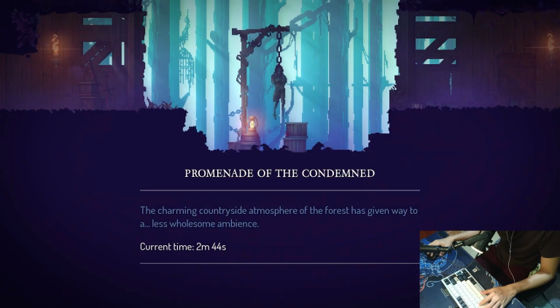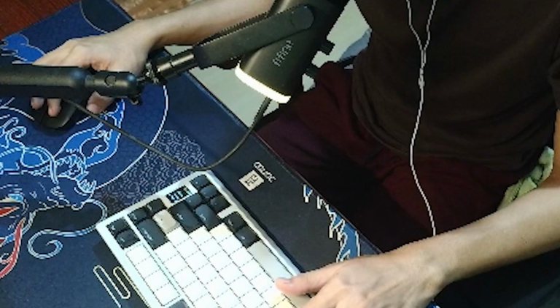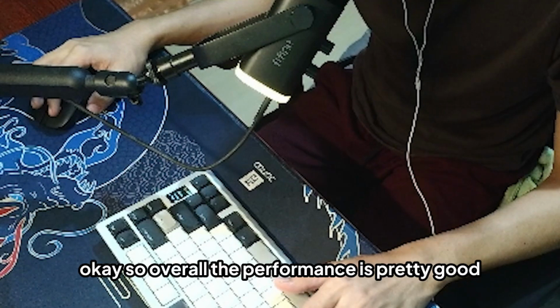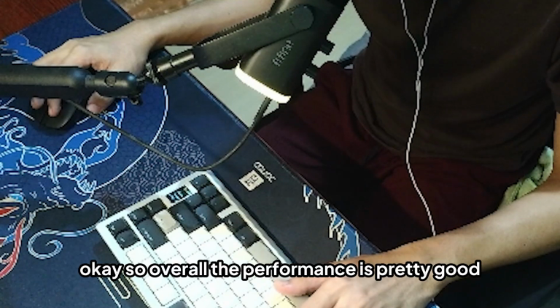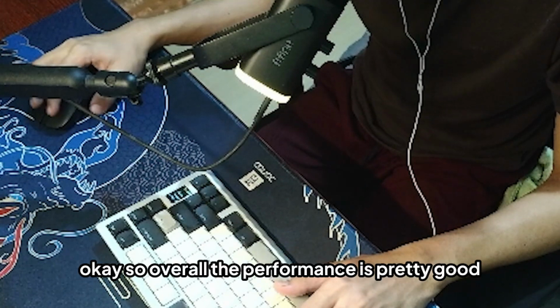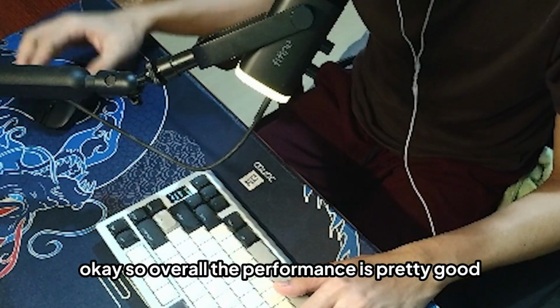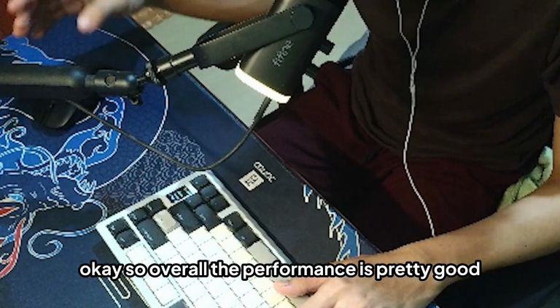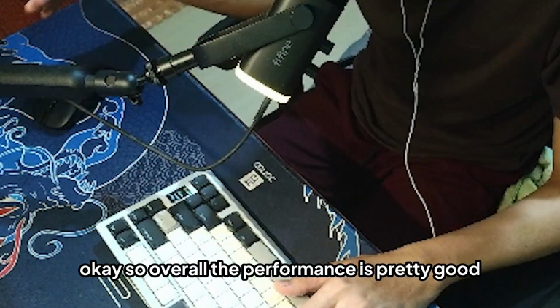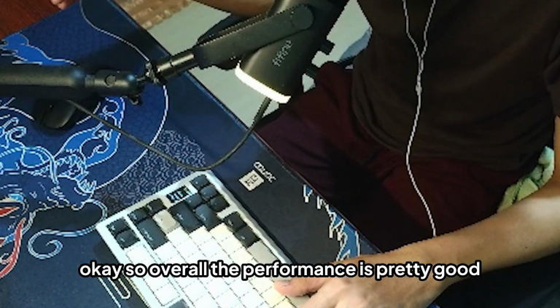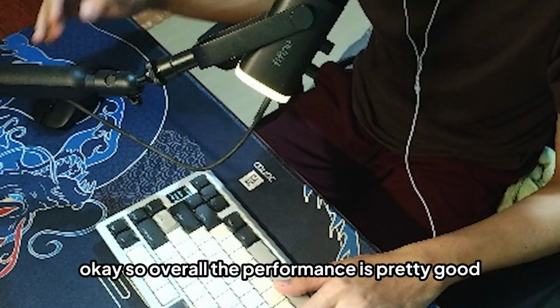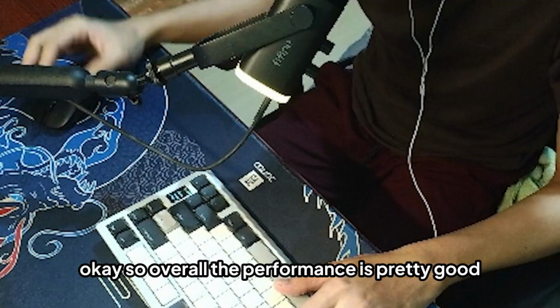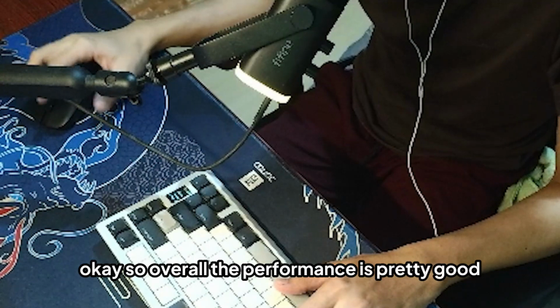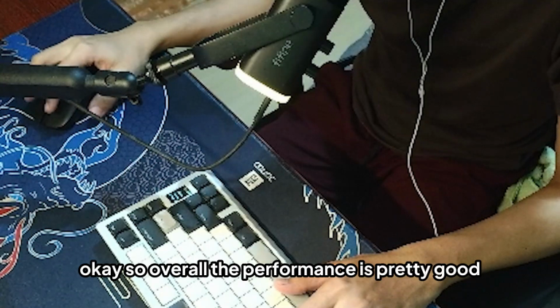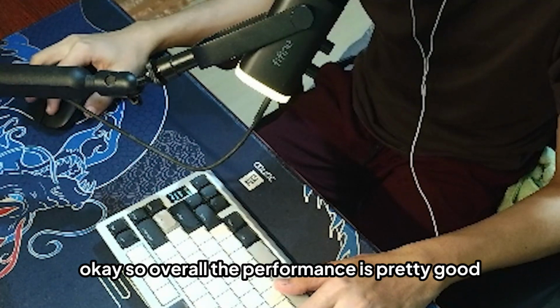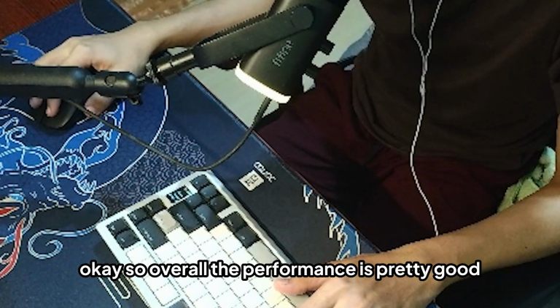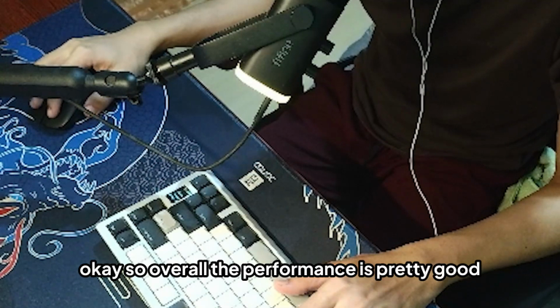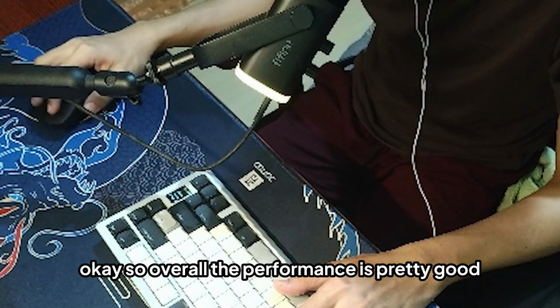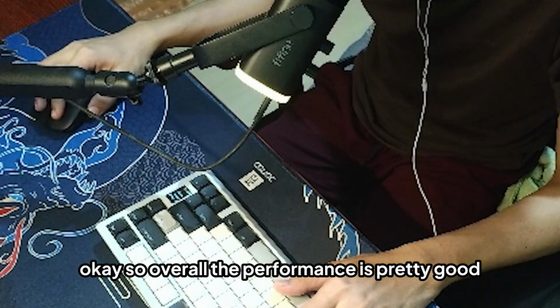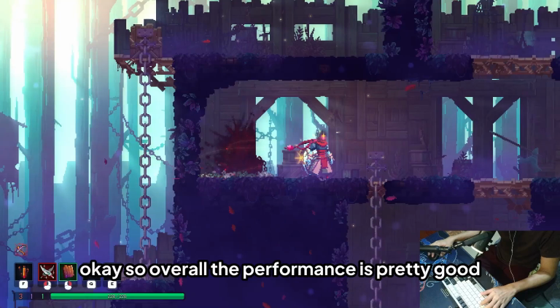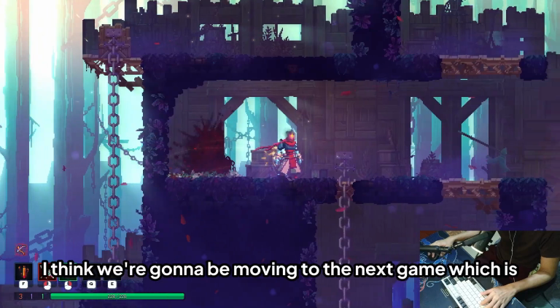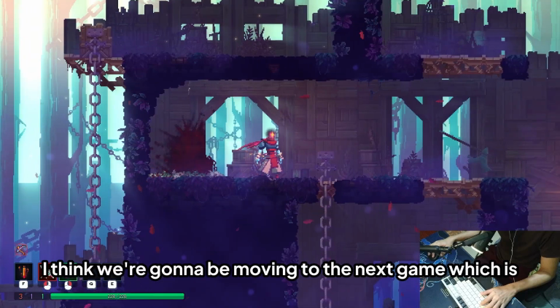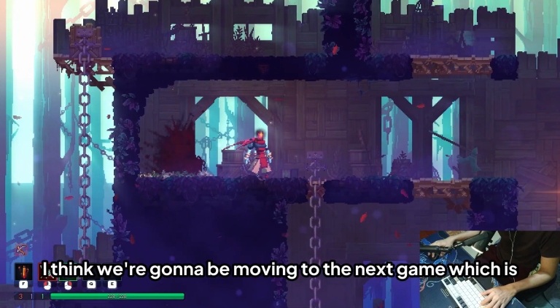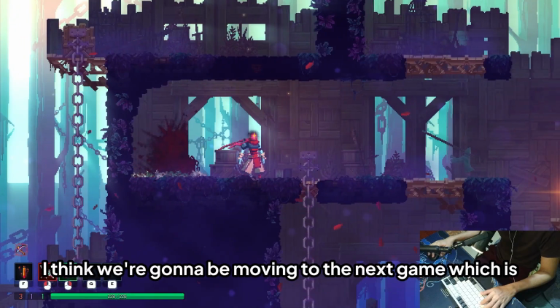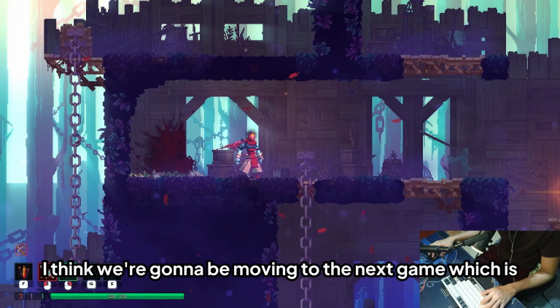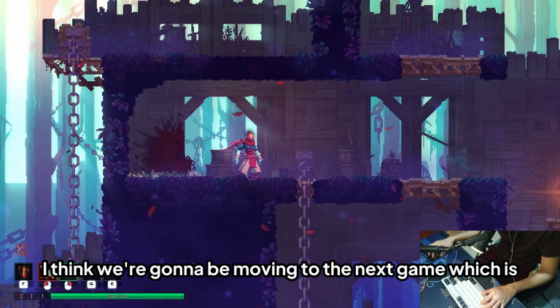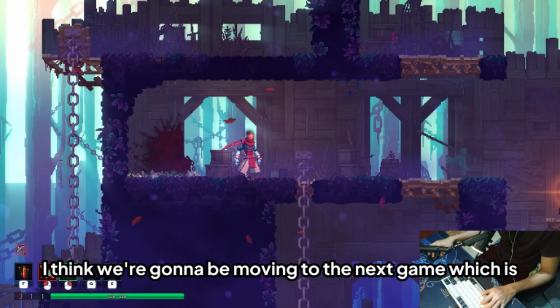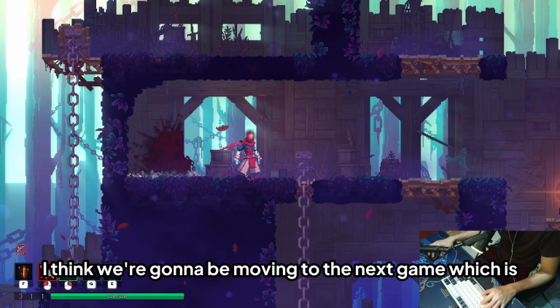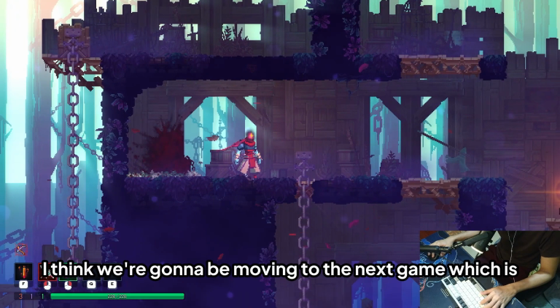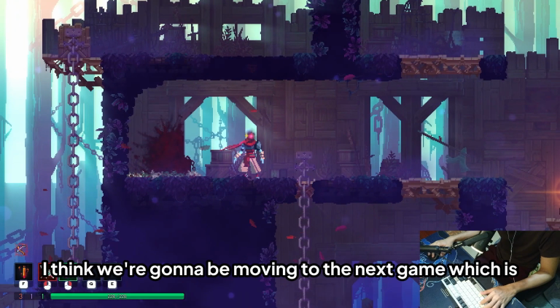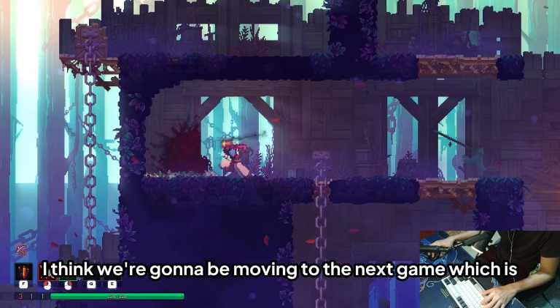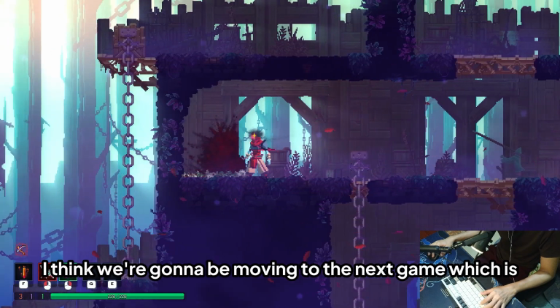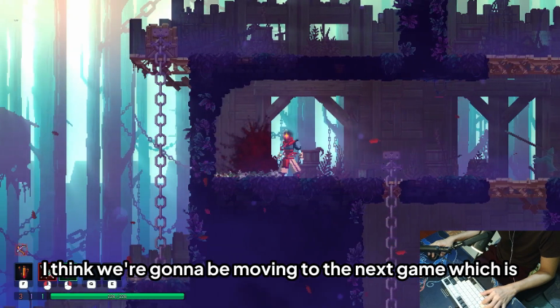Overall, the performance in Dead Cells is pretty good. Moving on to the next game.